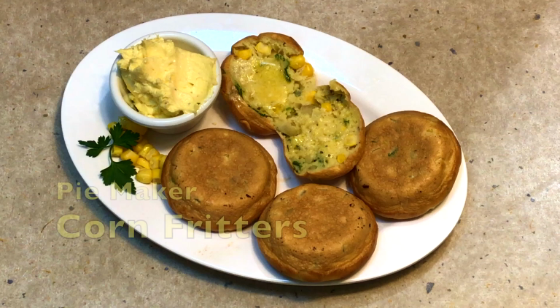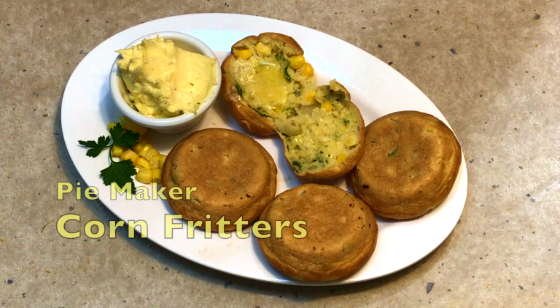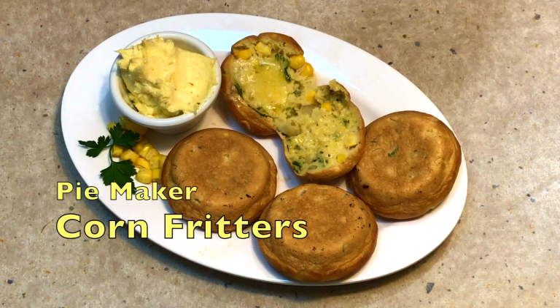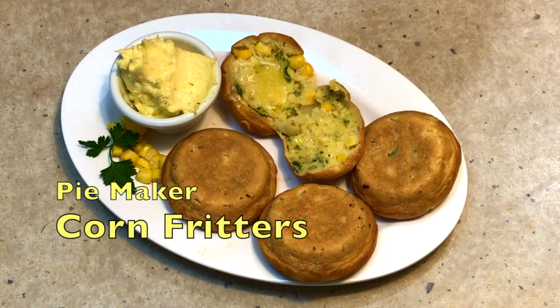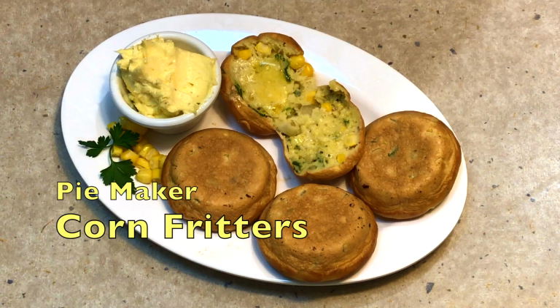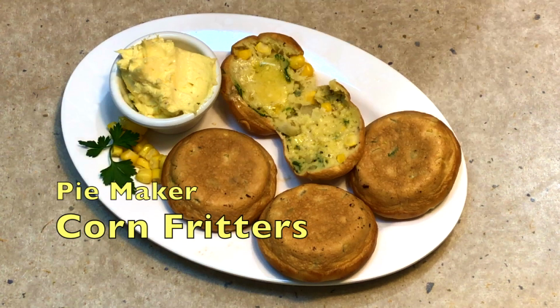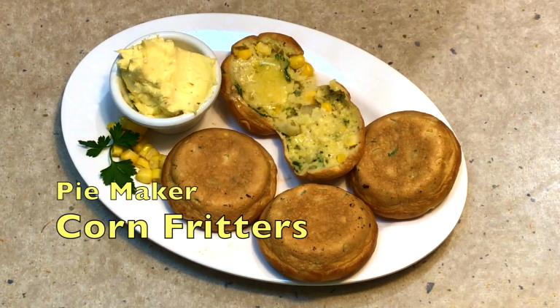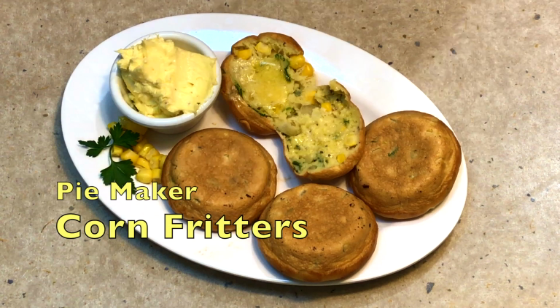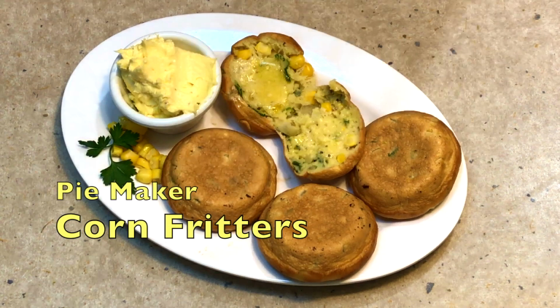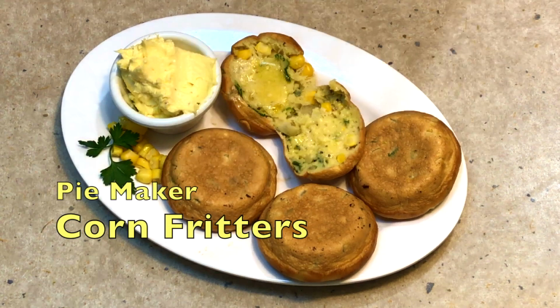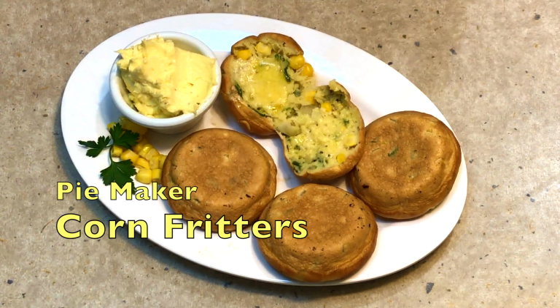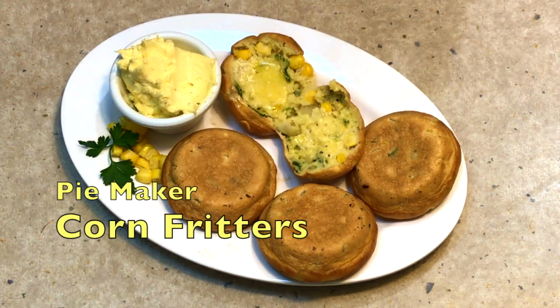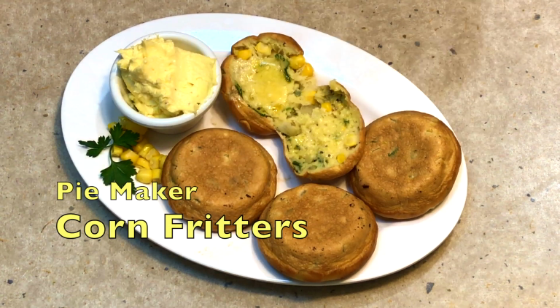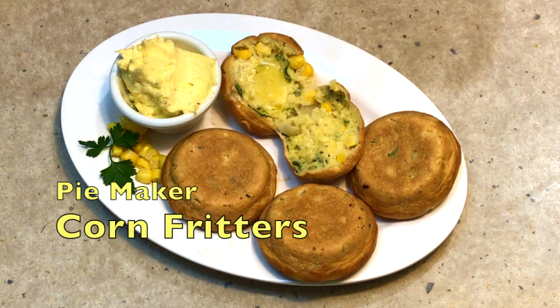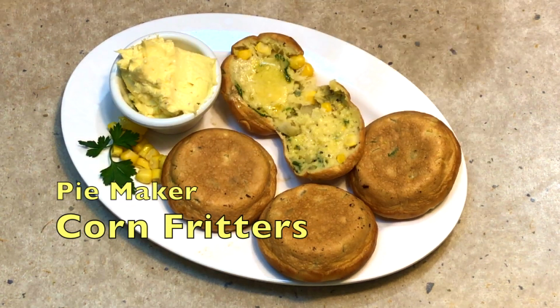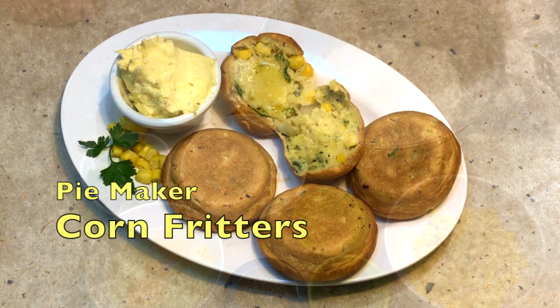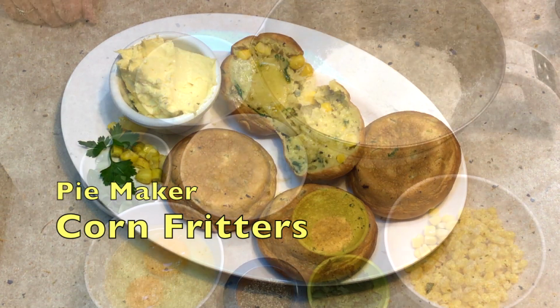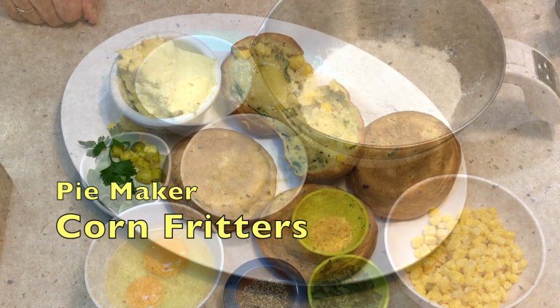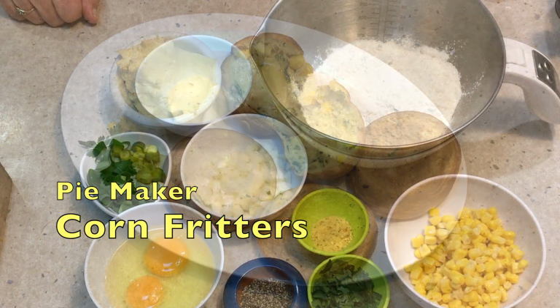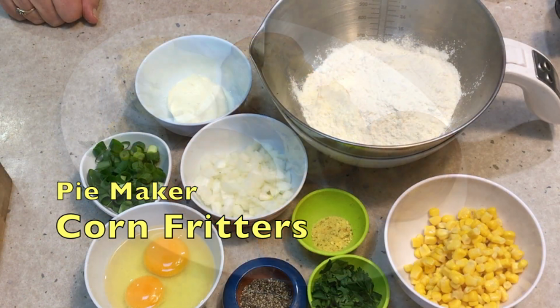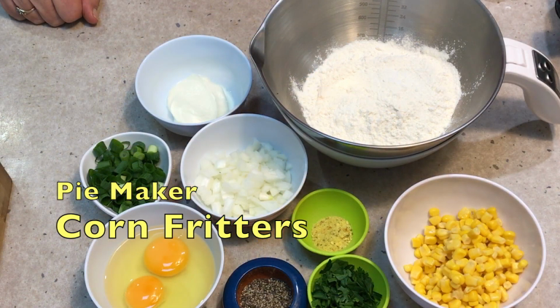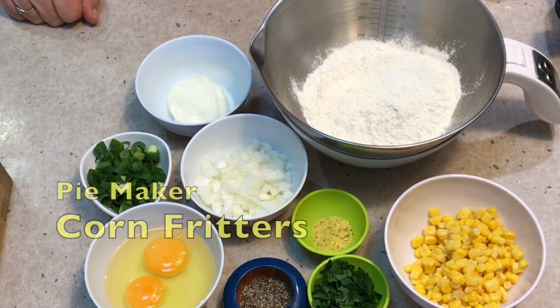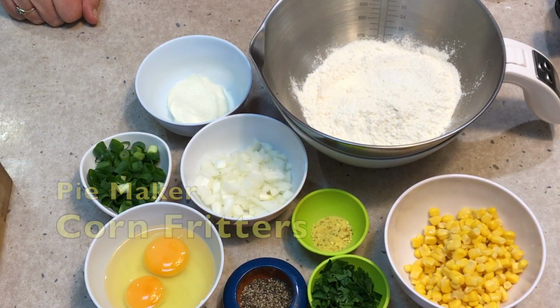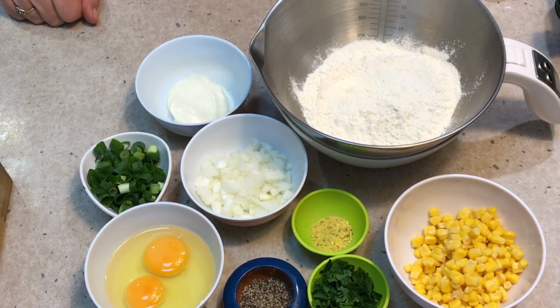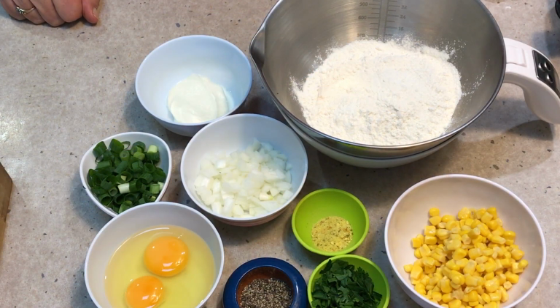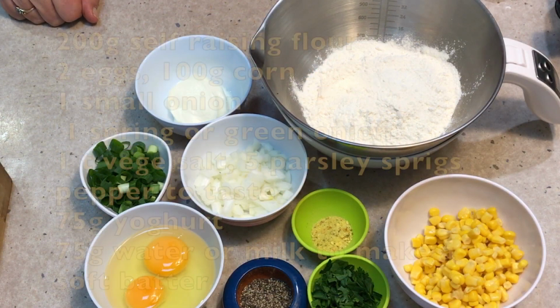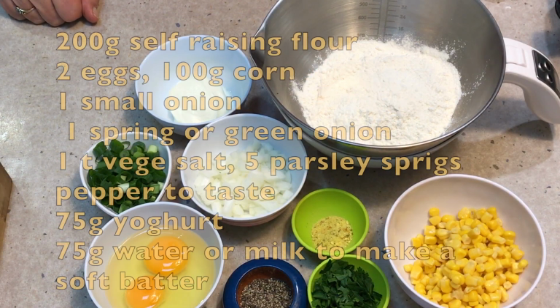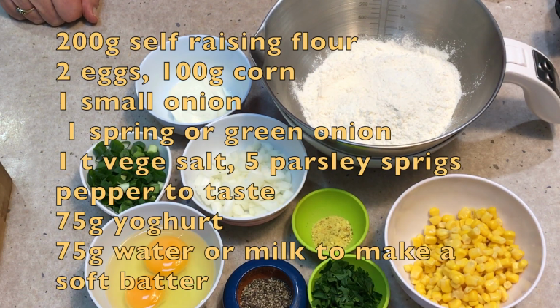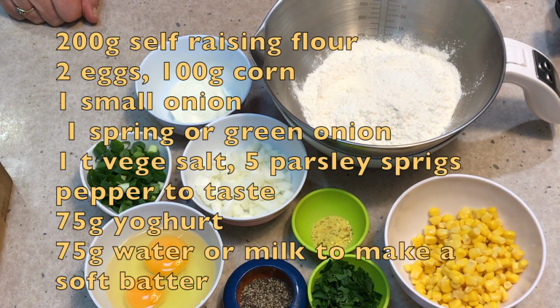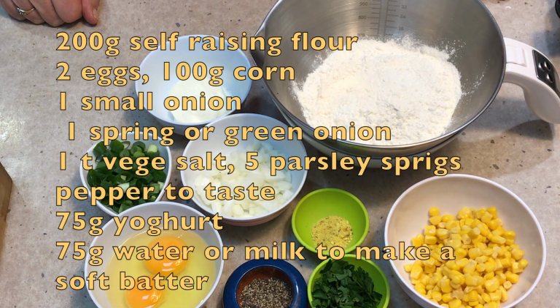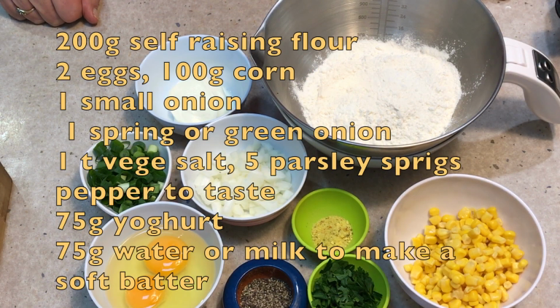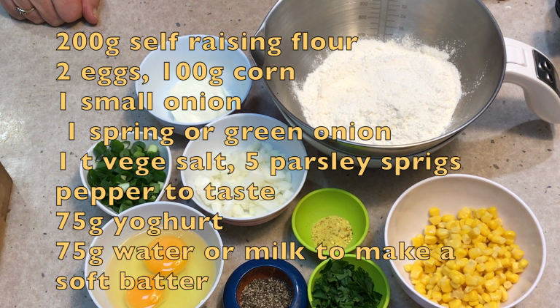Hi and welcome to Cheeky Richer Cooking's corn fritters made in a pie maker. These are so simple.